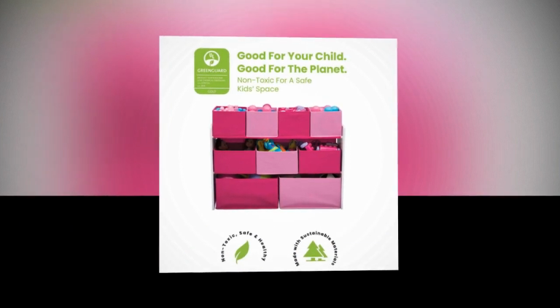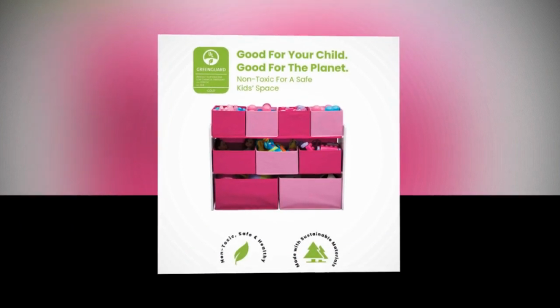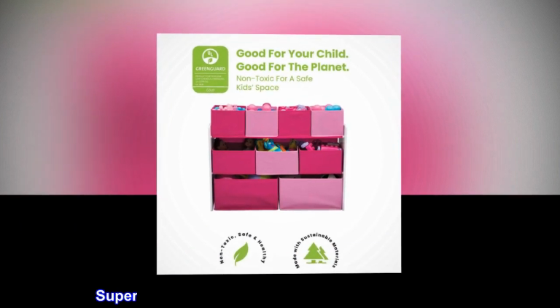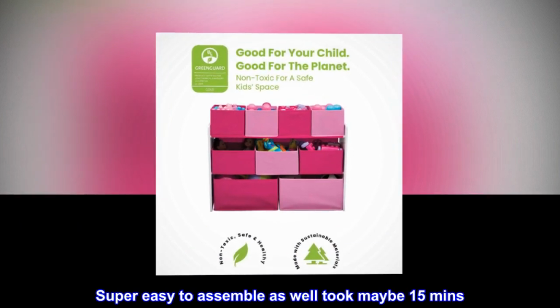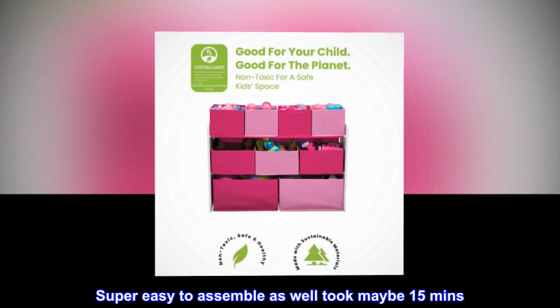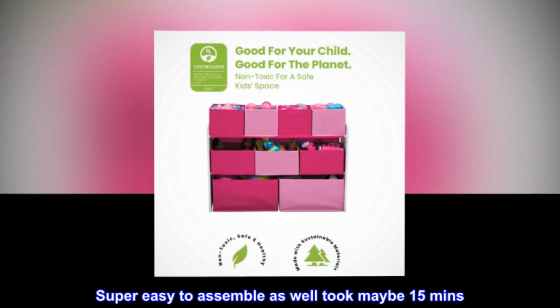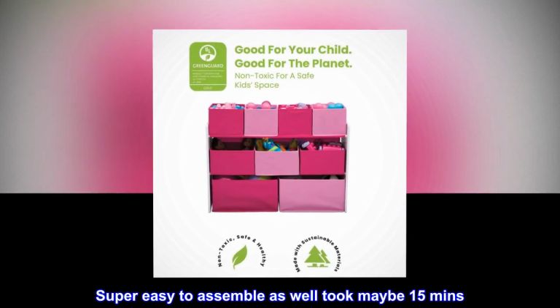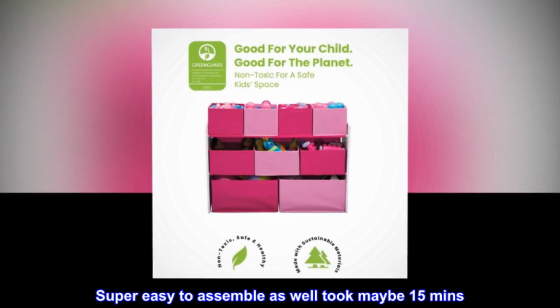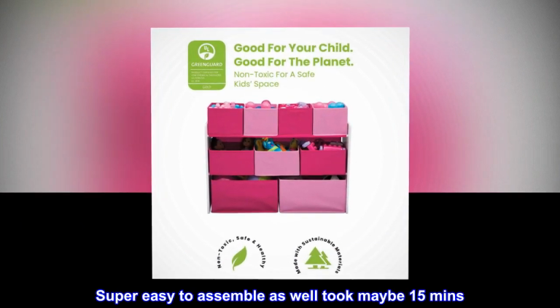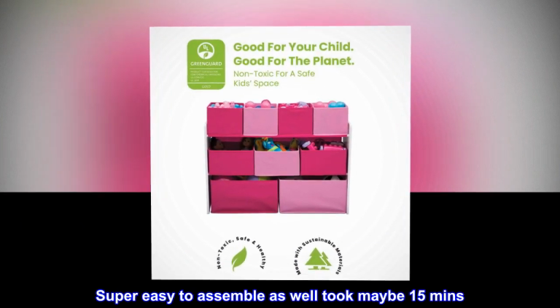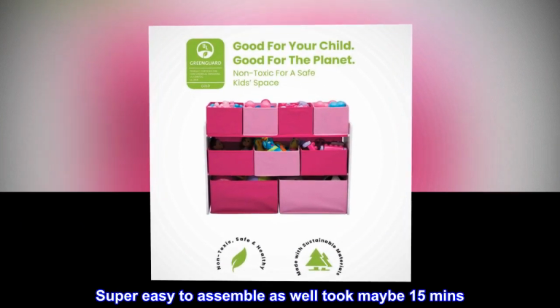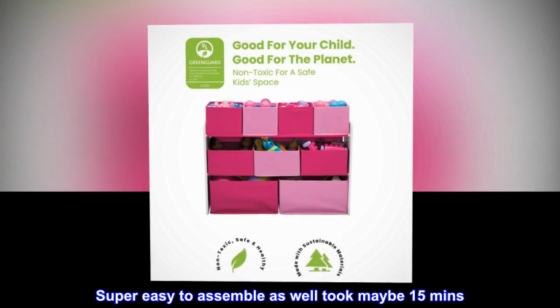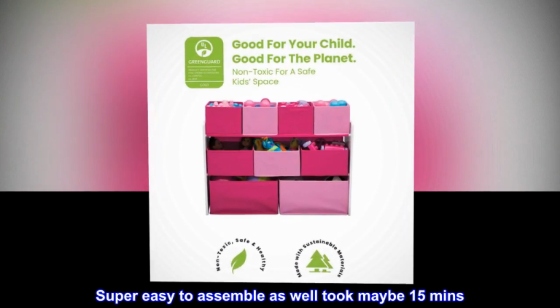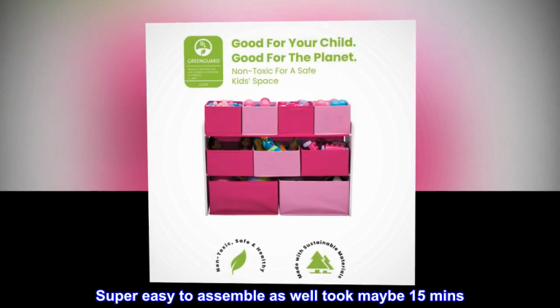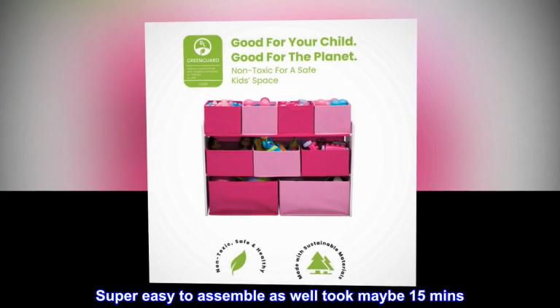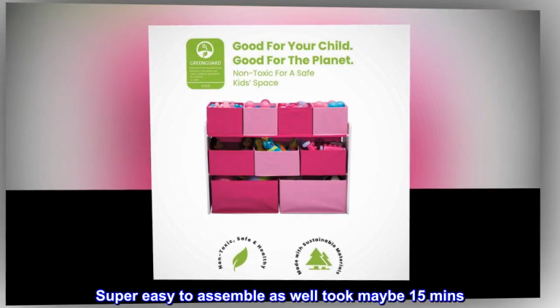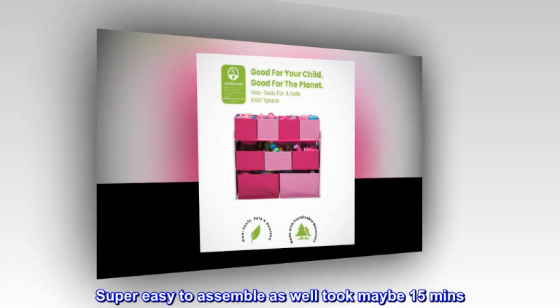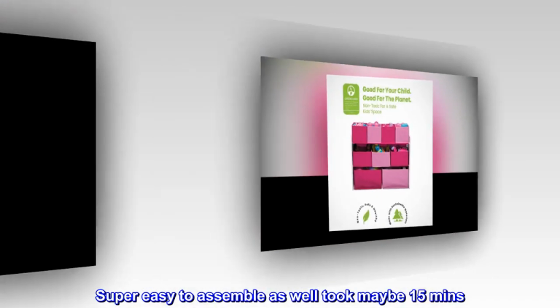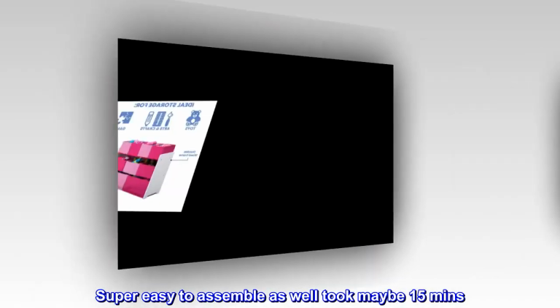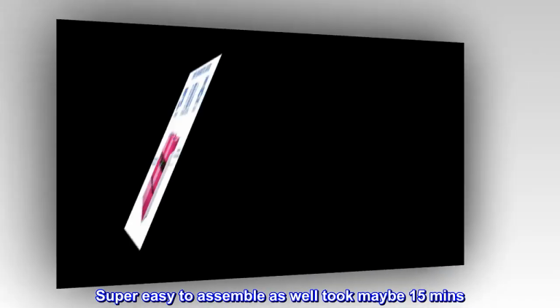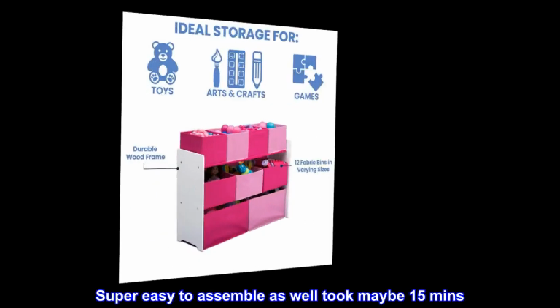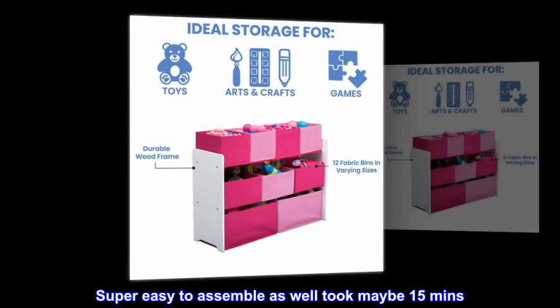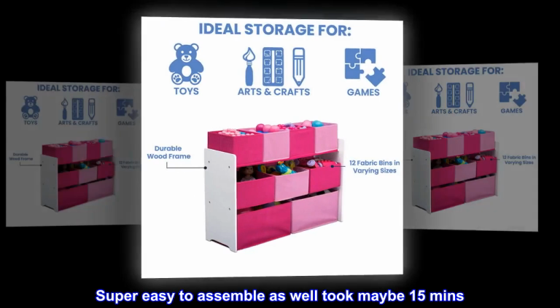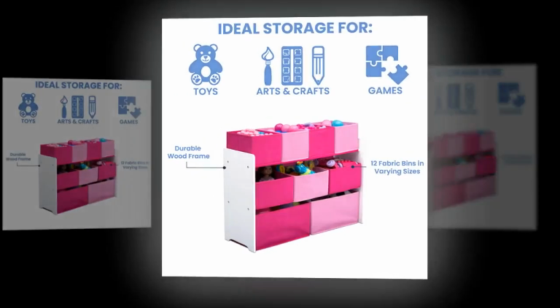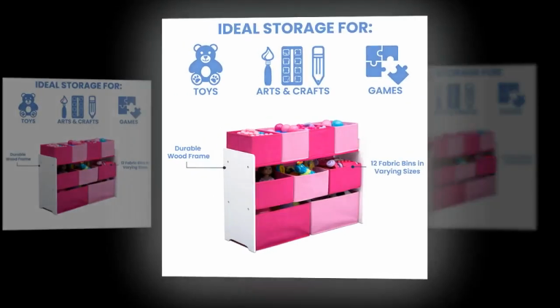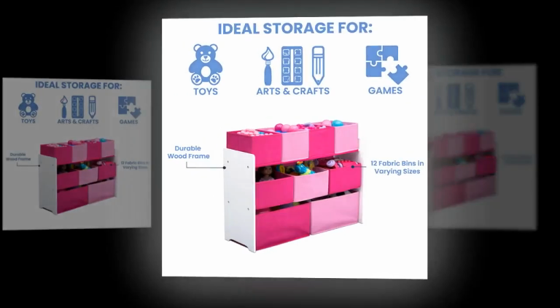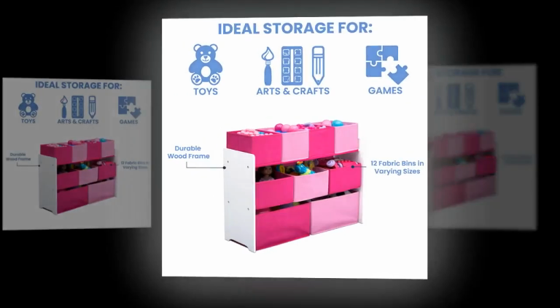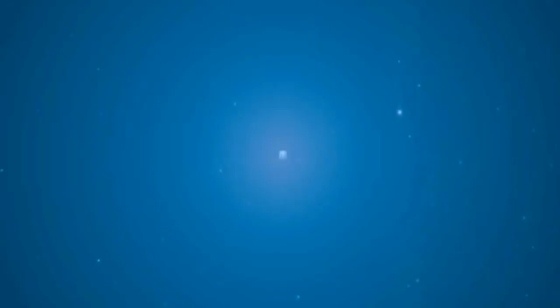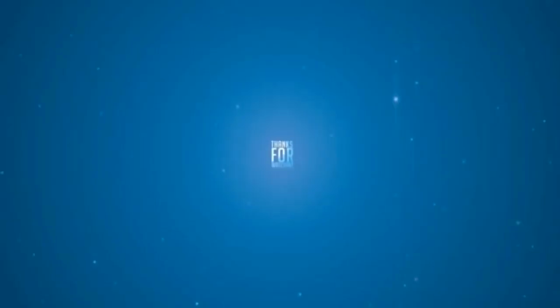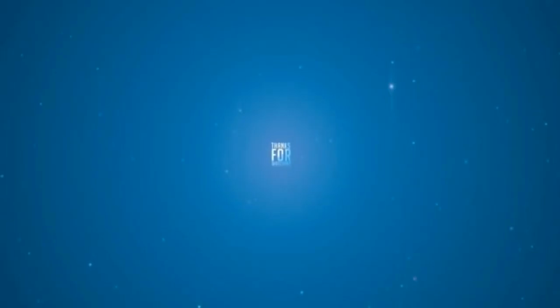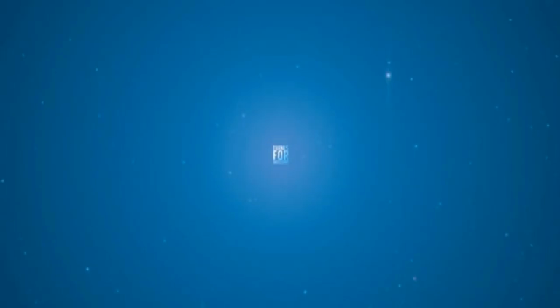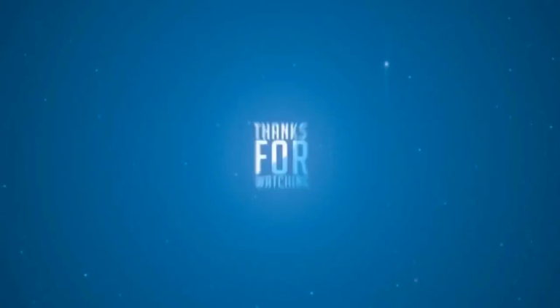Super easy to assemble as well, took maybe 15 minutes.